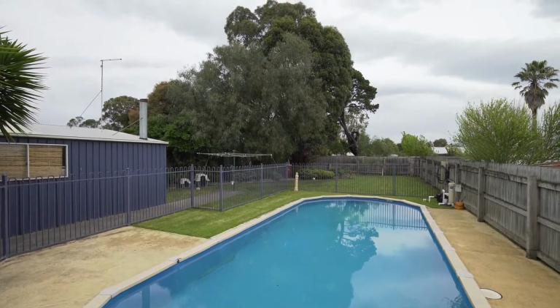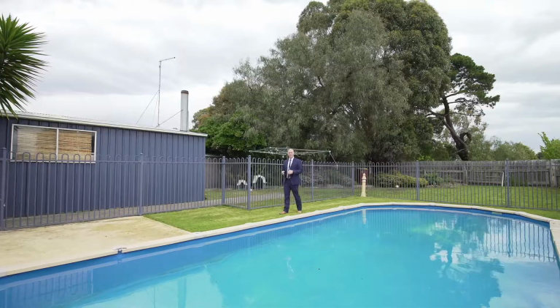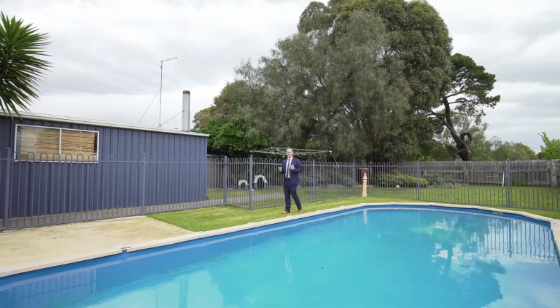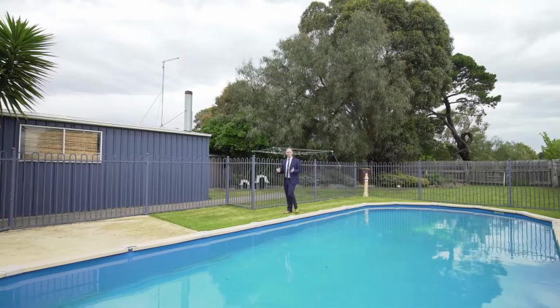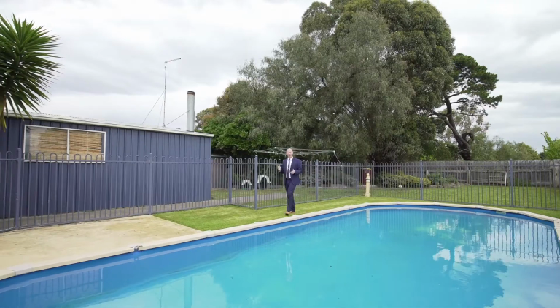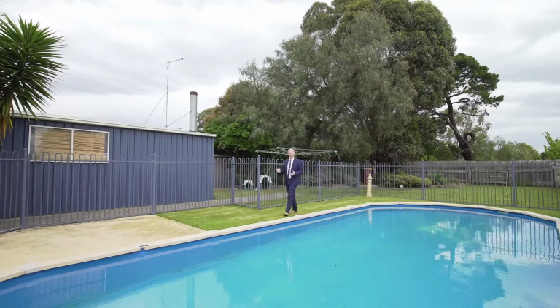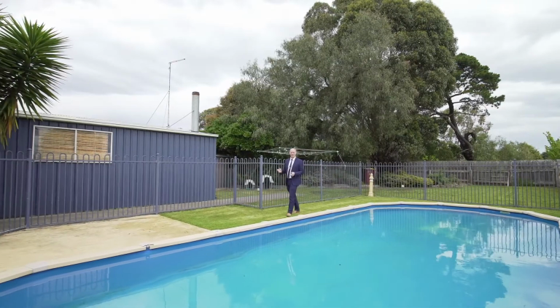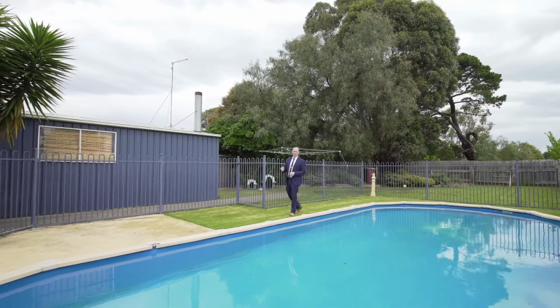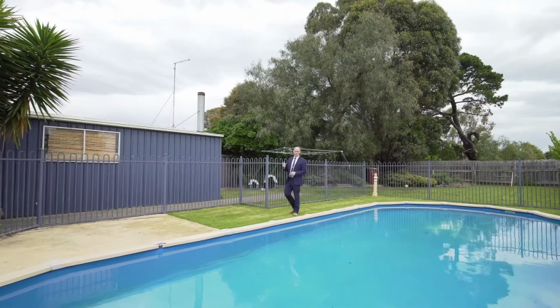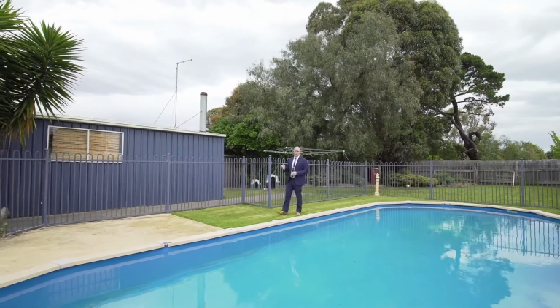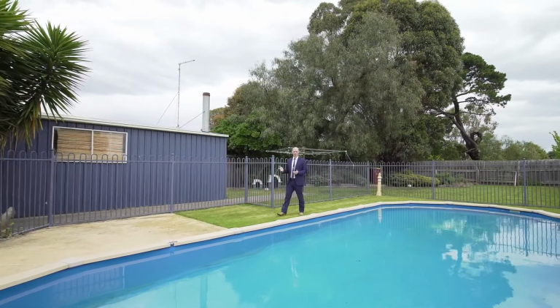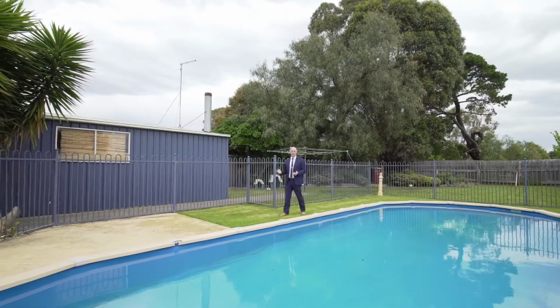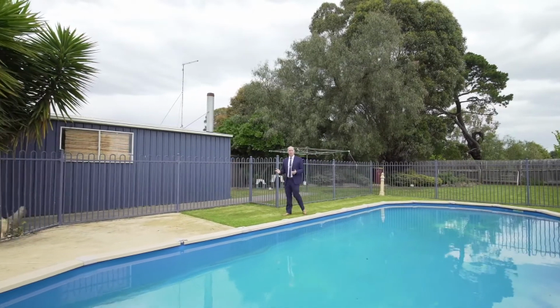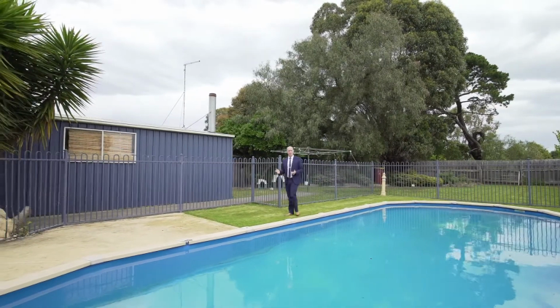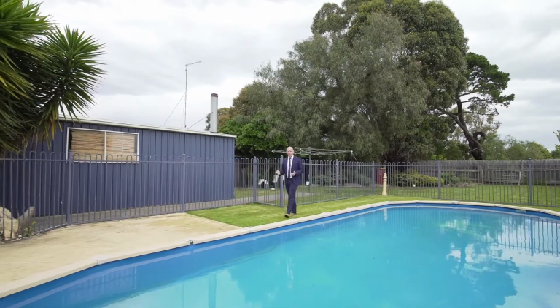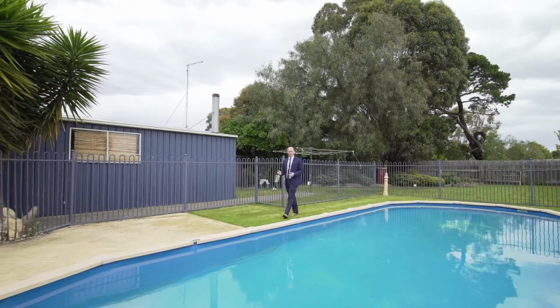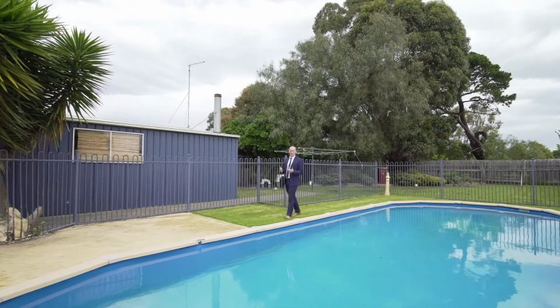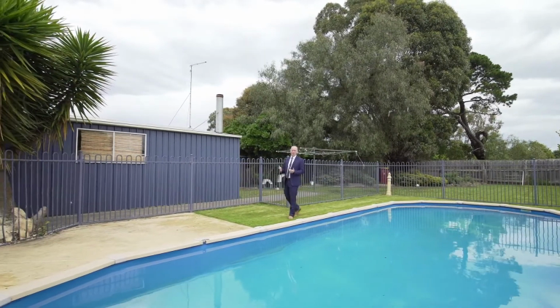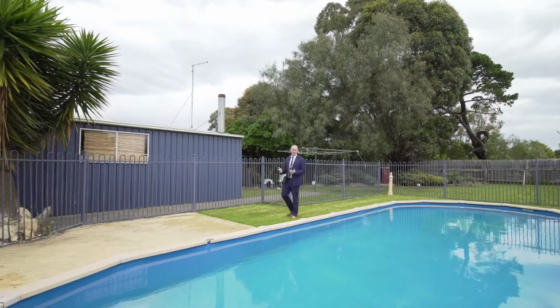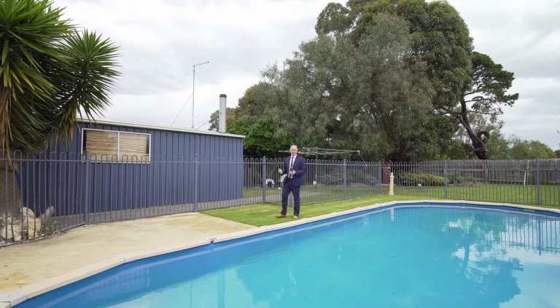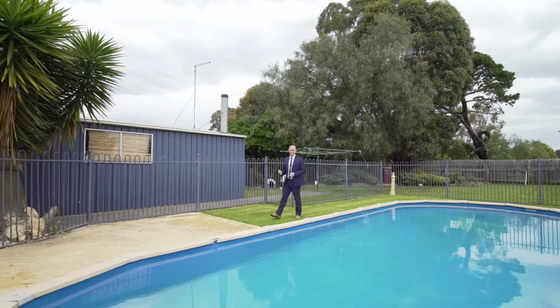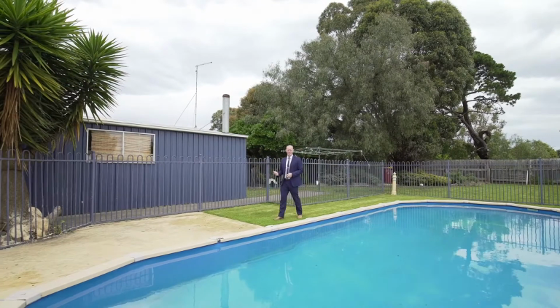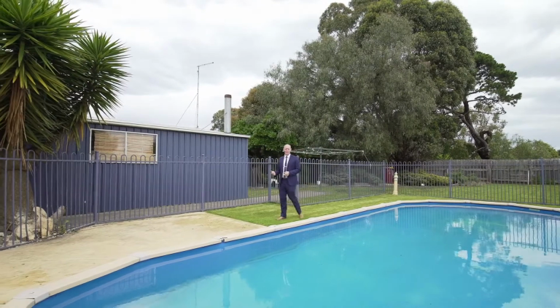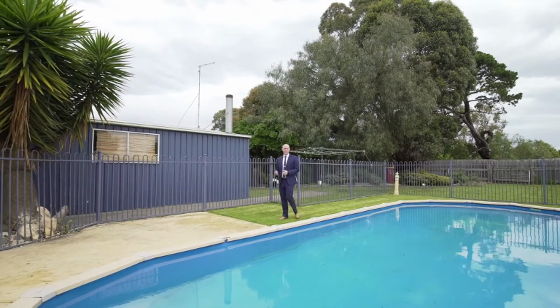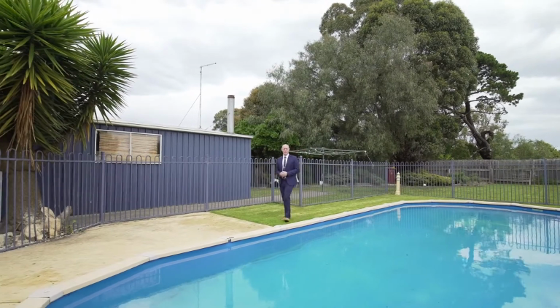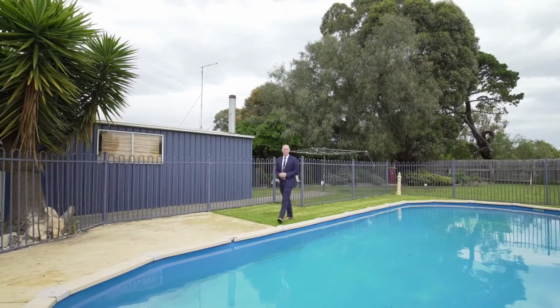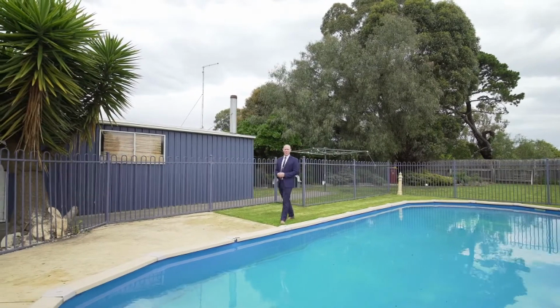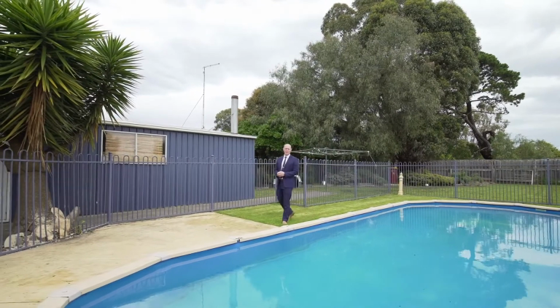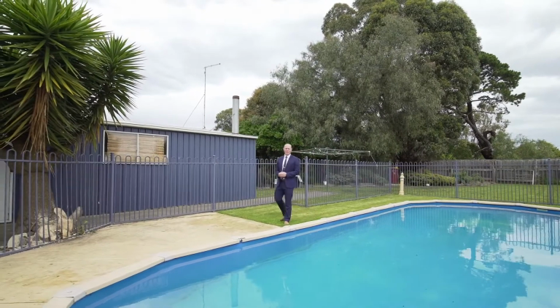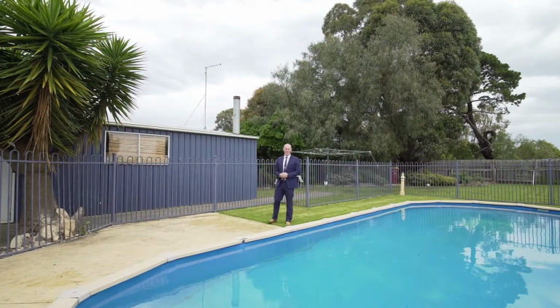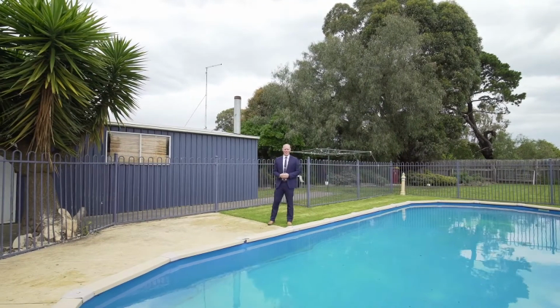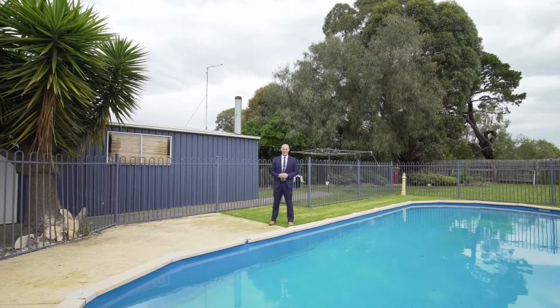For more information or to book a private inspection, simply call me, Jake Theodore, from Richardson's Real Estate Colac.